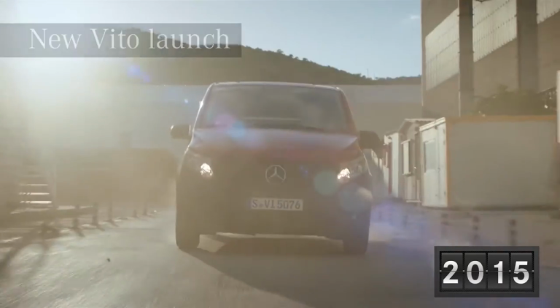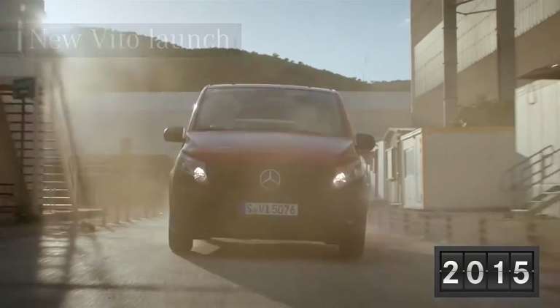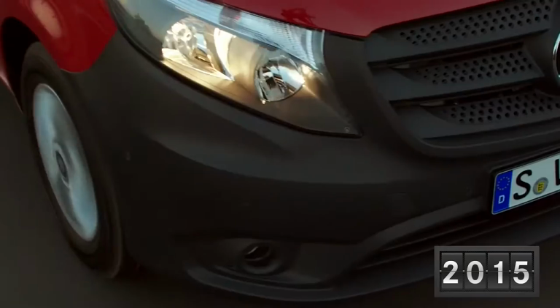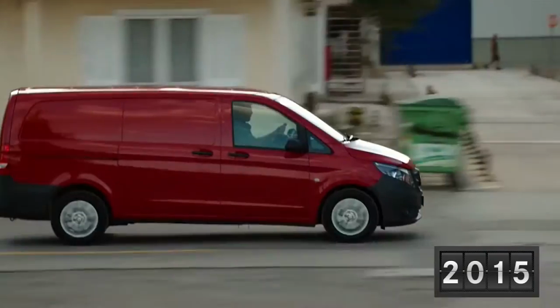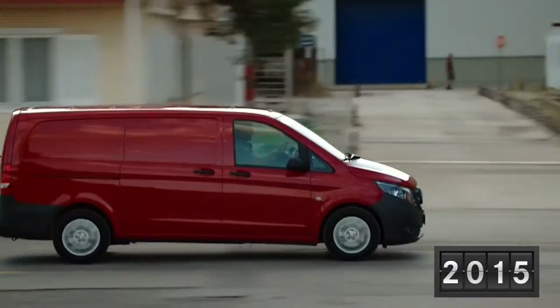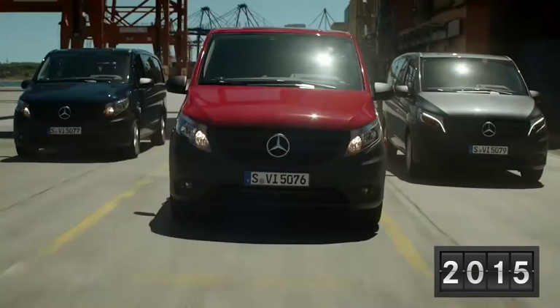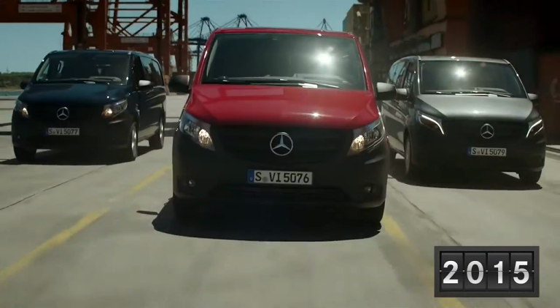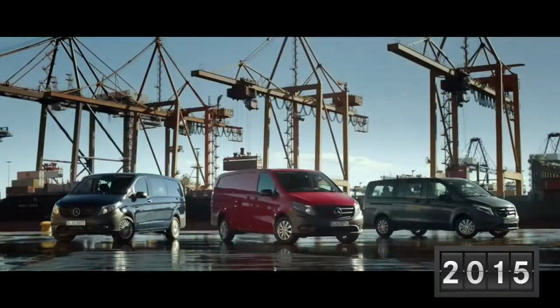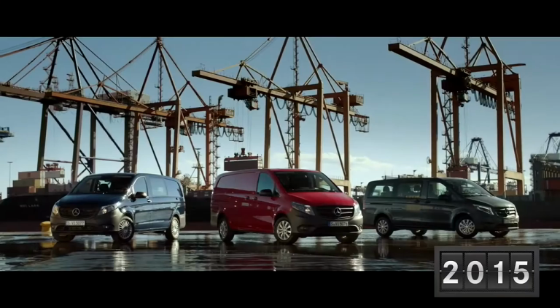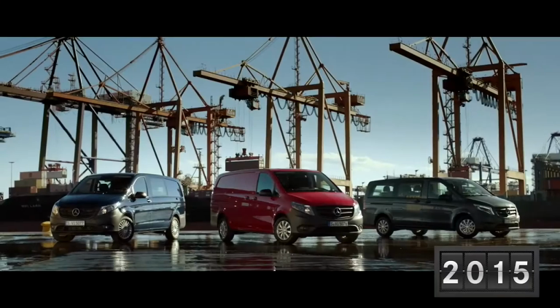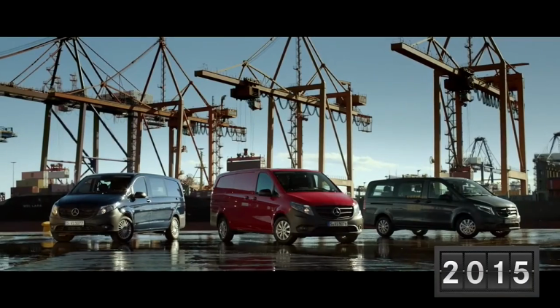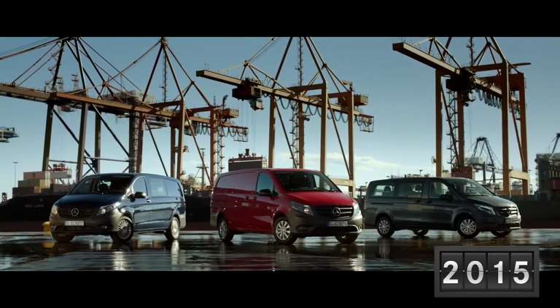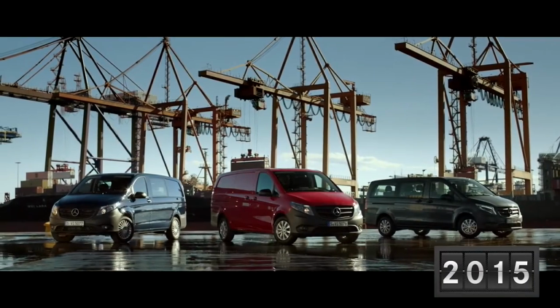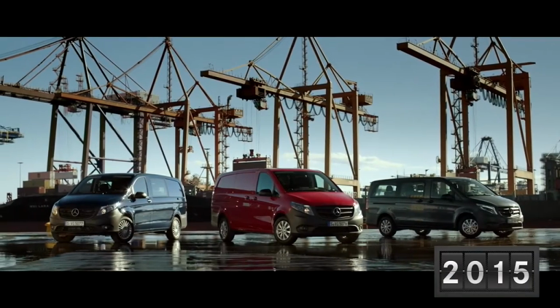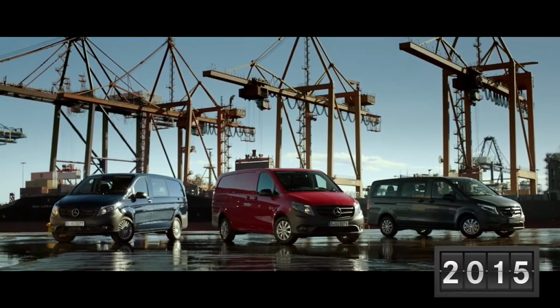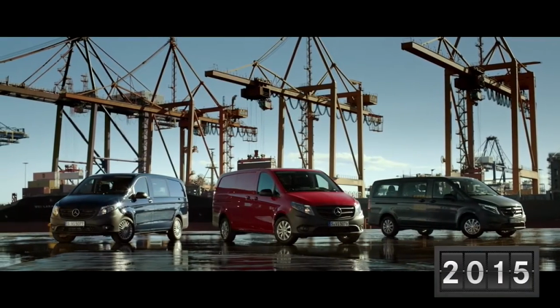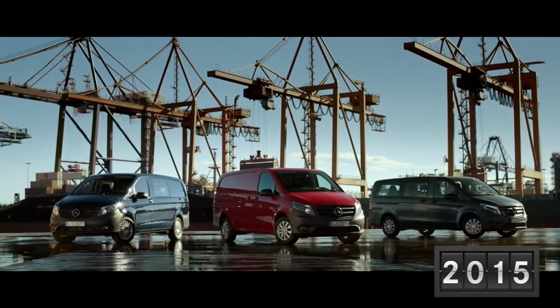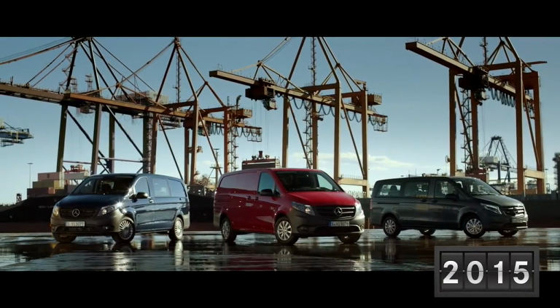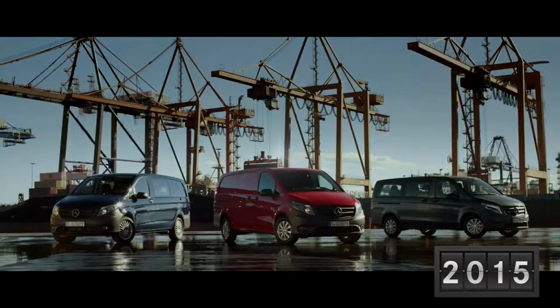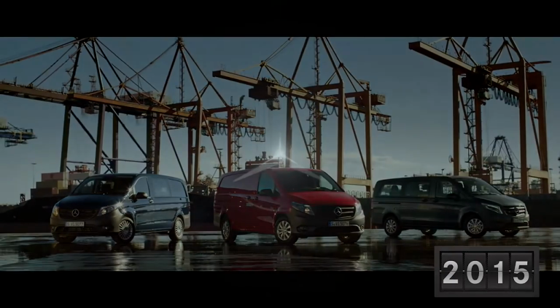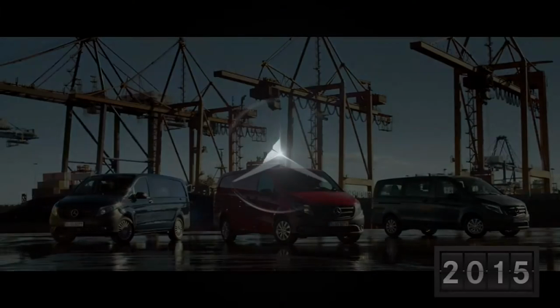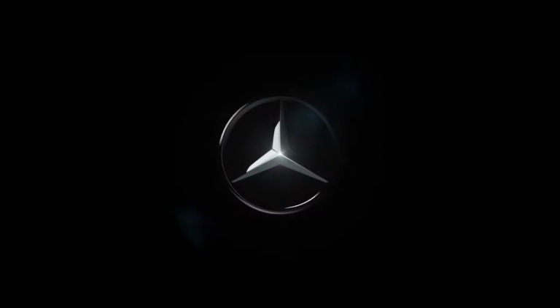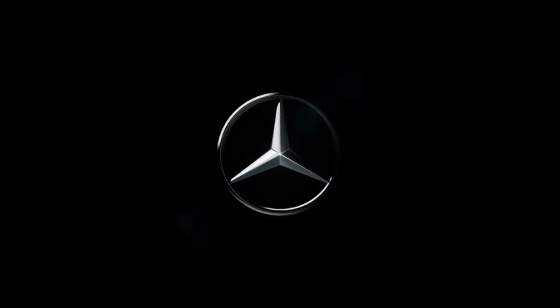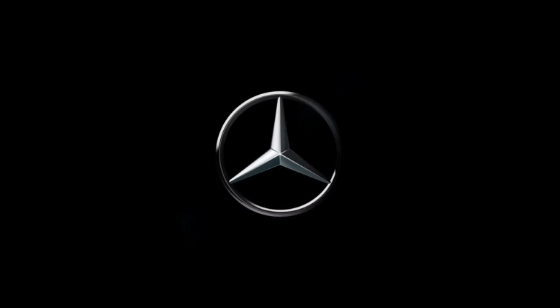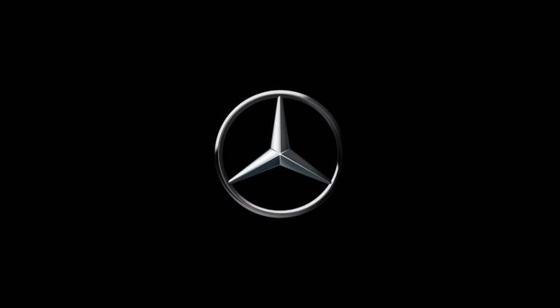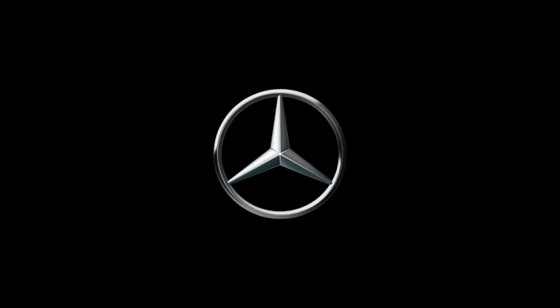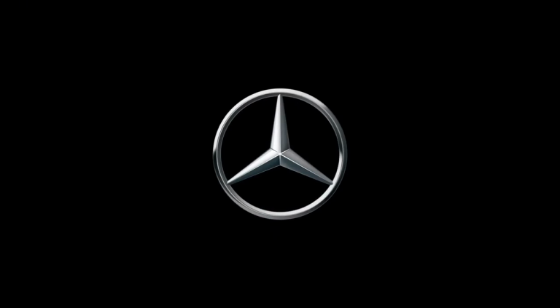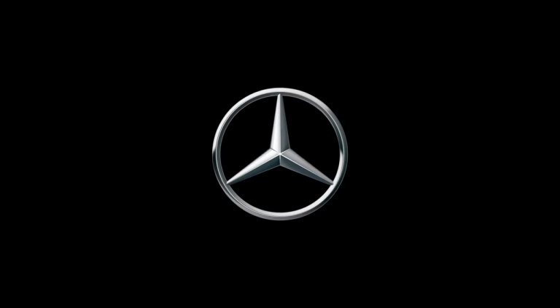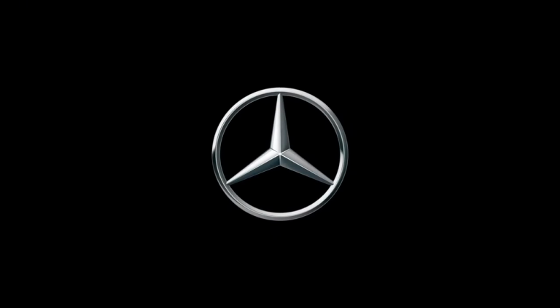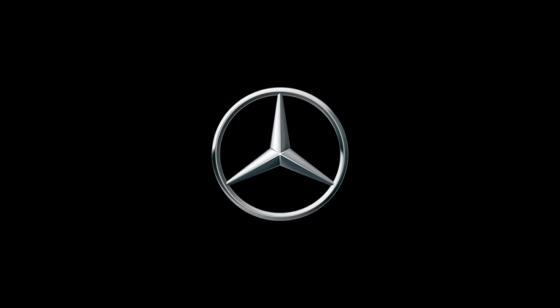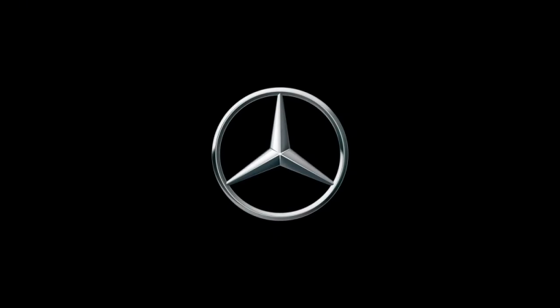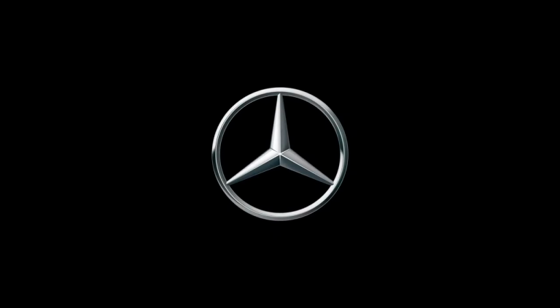I put it through a lot of musical tasks, I drive countless miles, and I get to see just what this van is capable of. Sit back and enjoy.